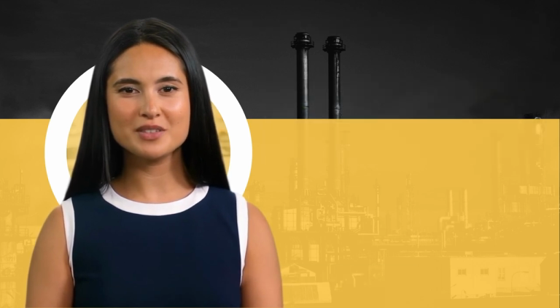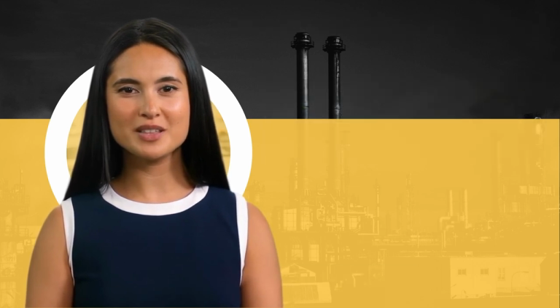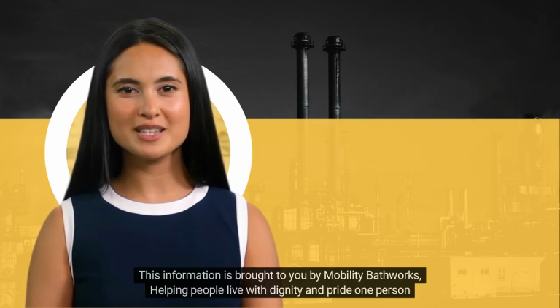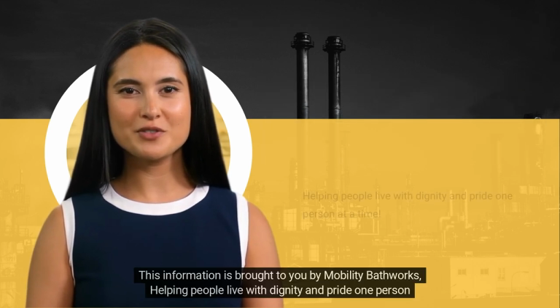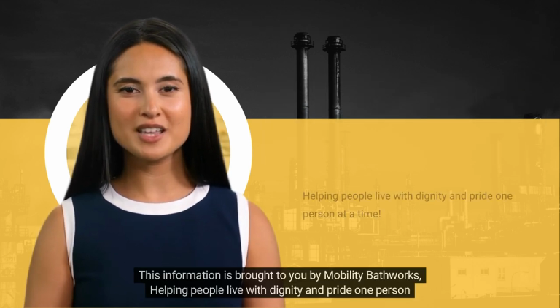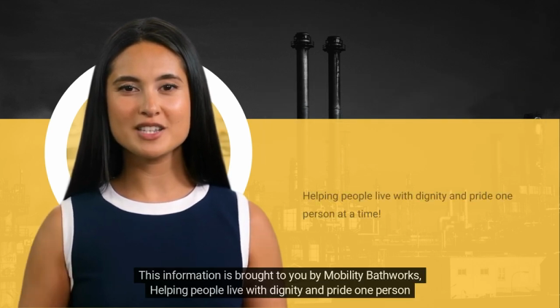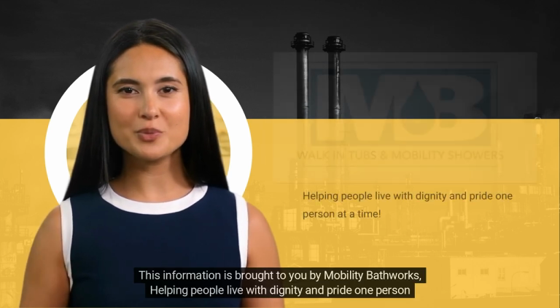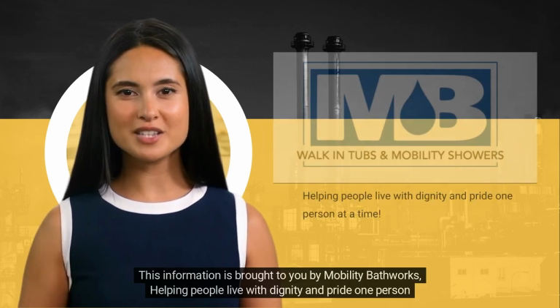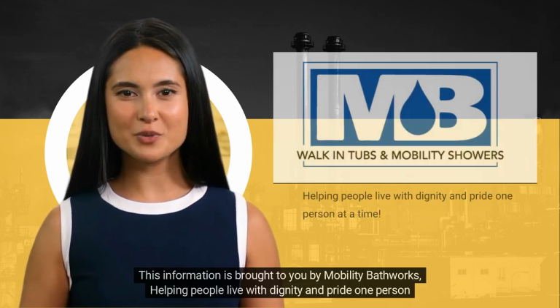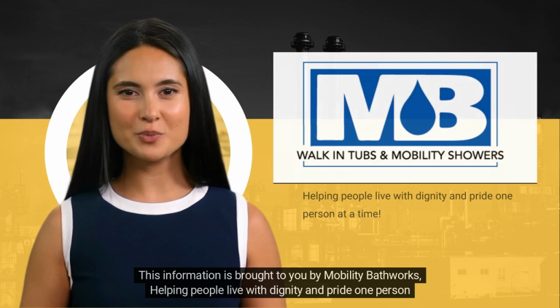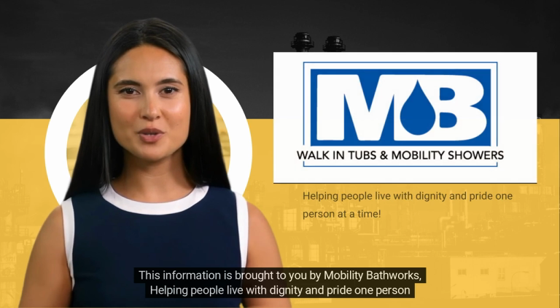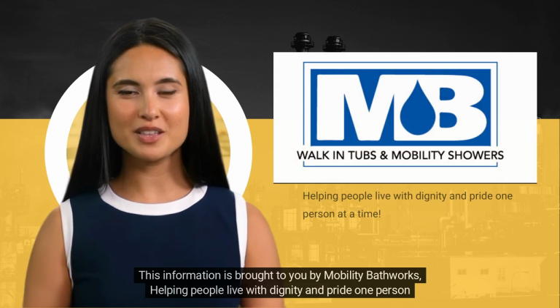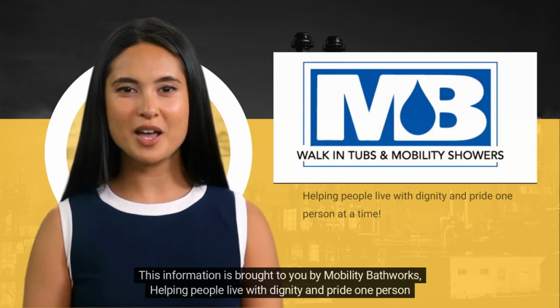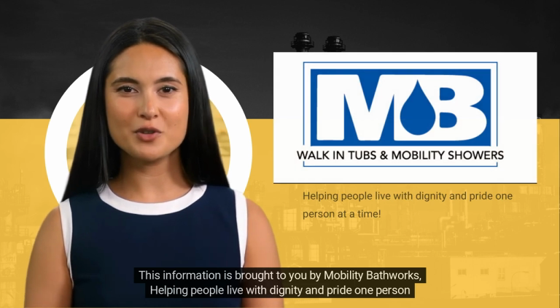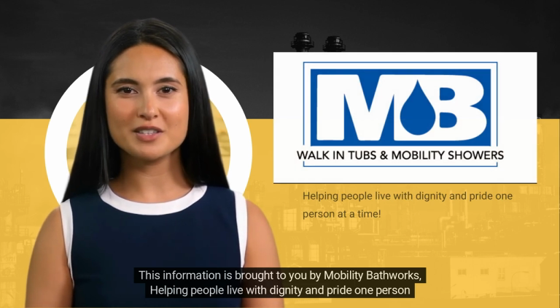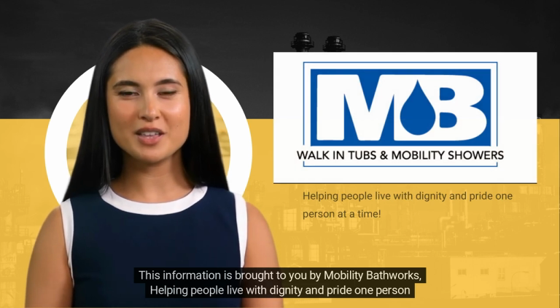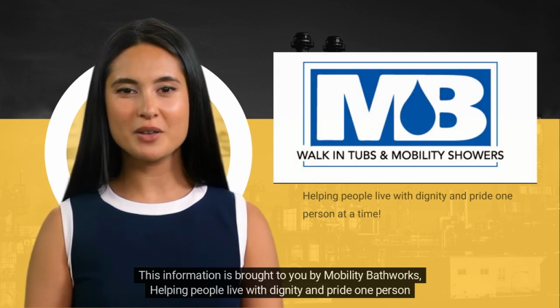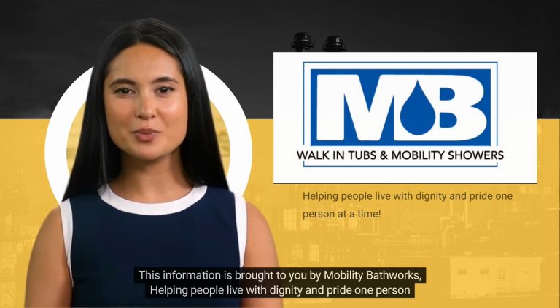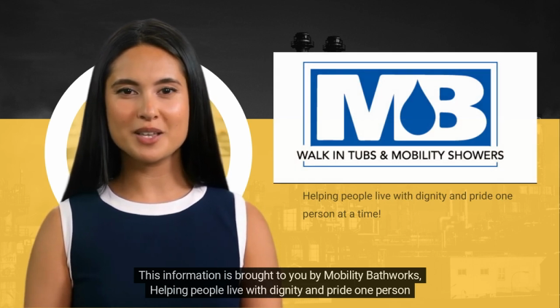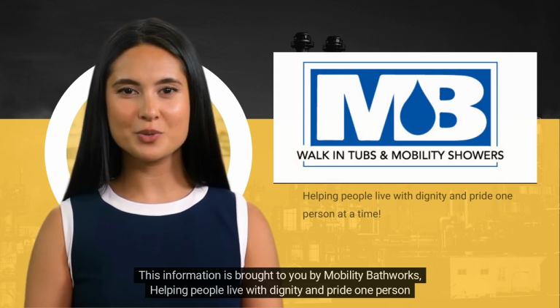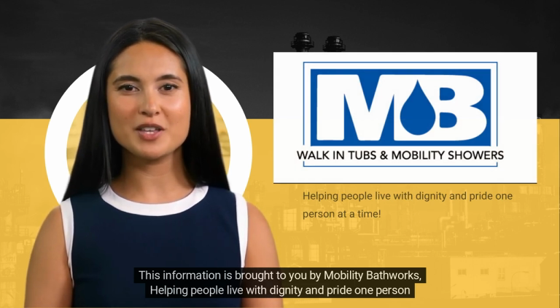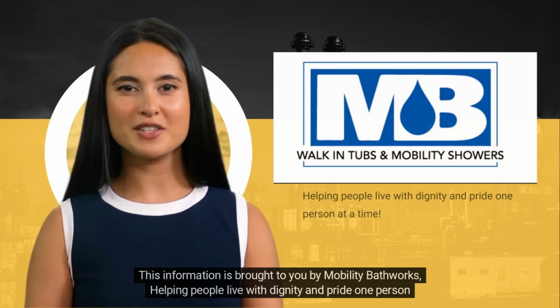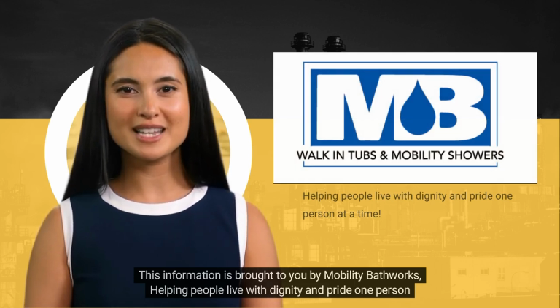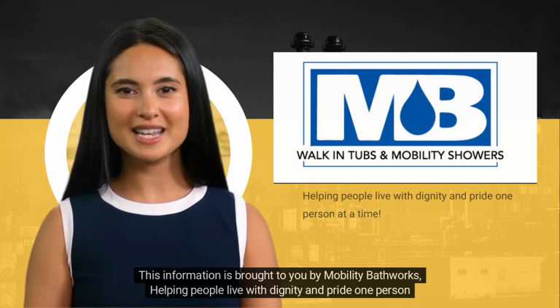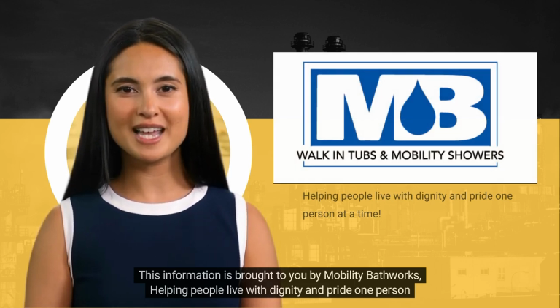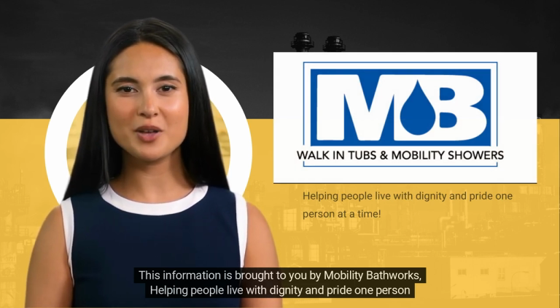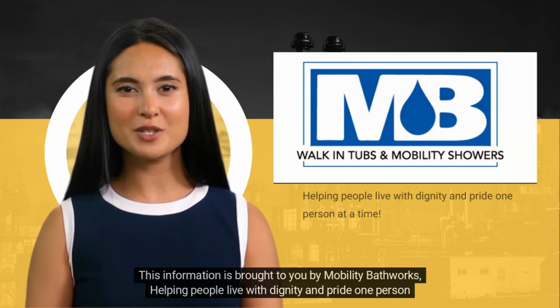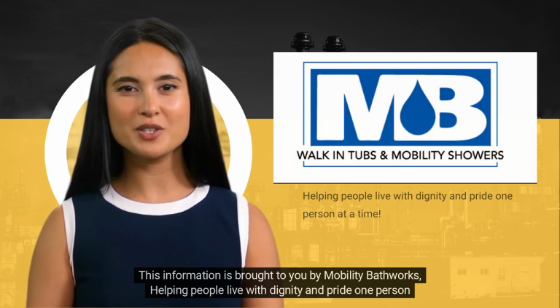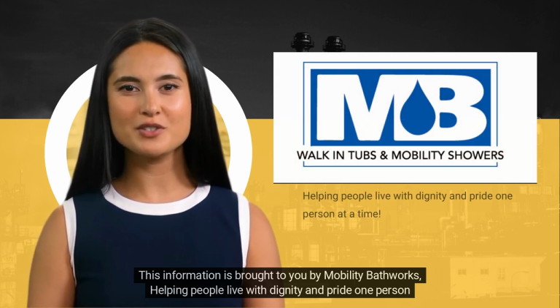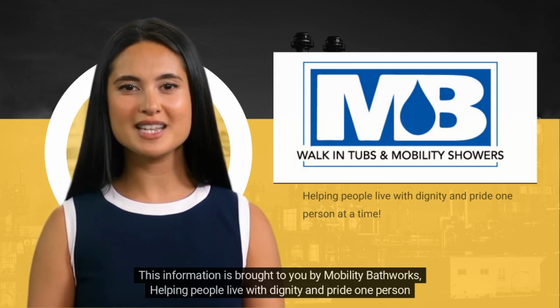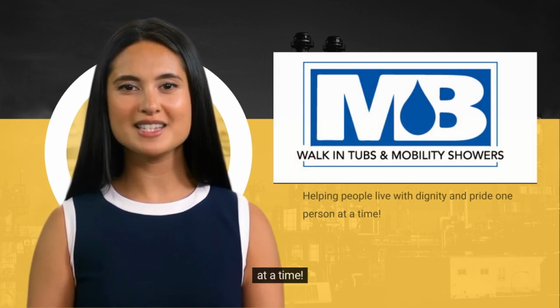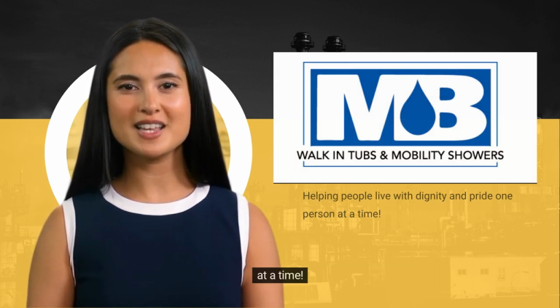This information is brought to you by Mobility Bathworks — helping people live with dignity and pride, one person at a time.